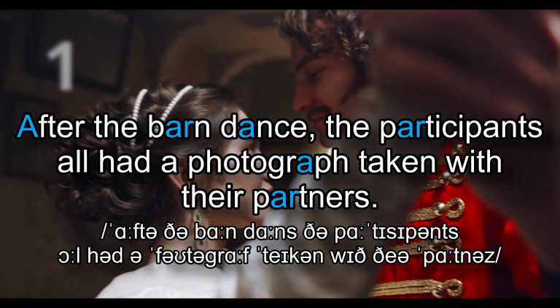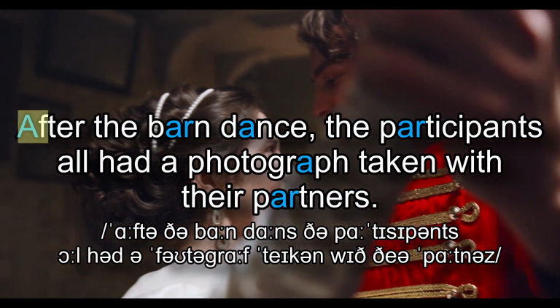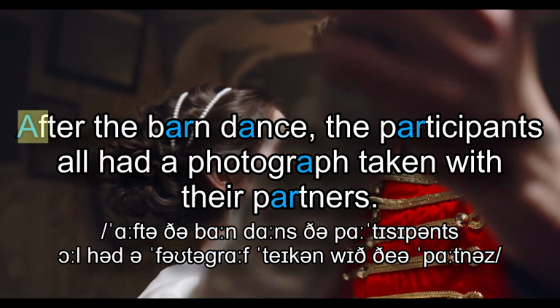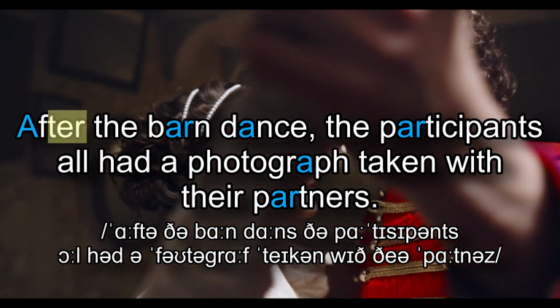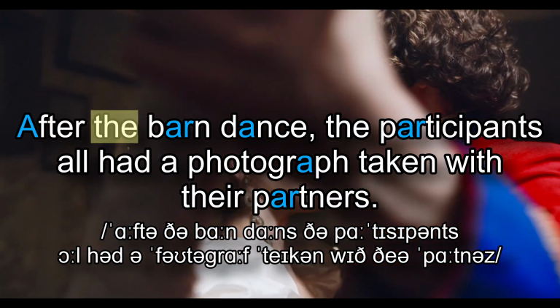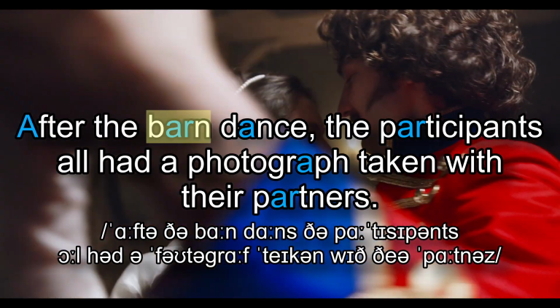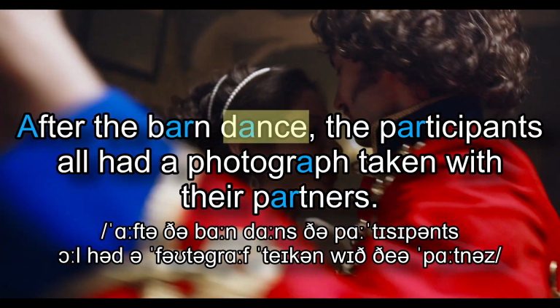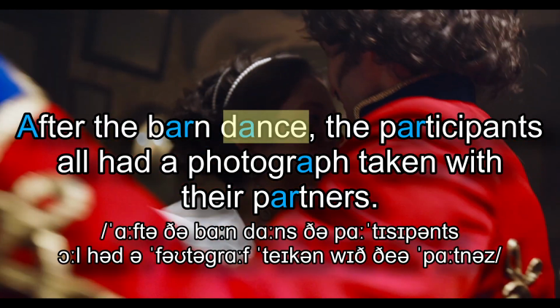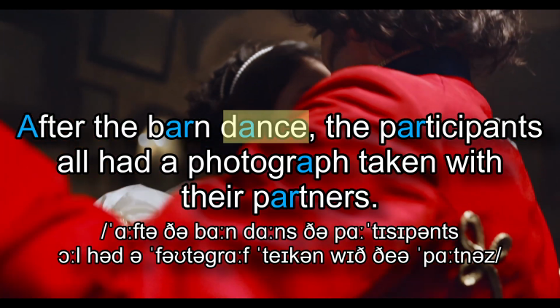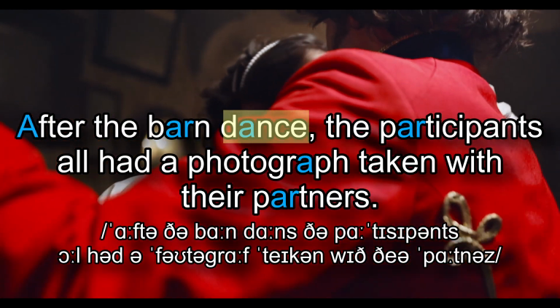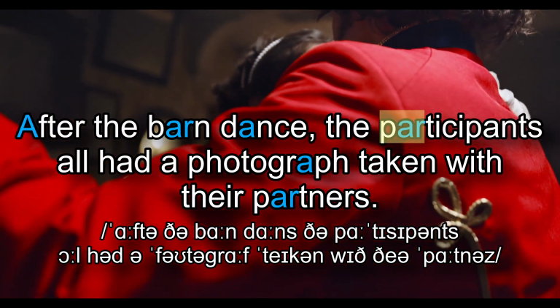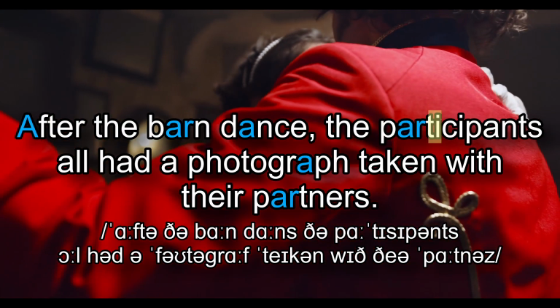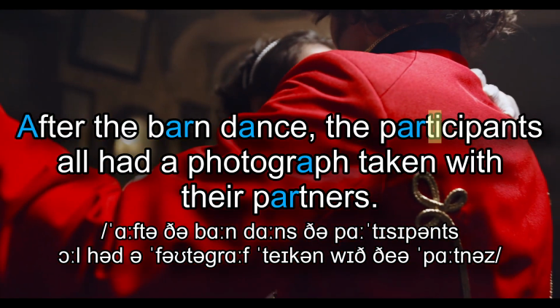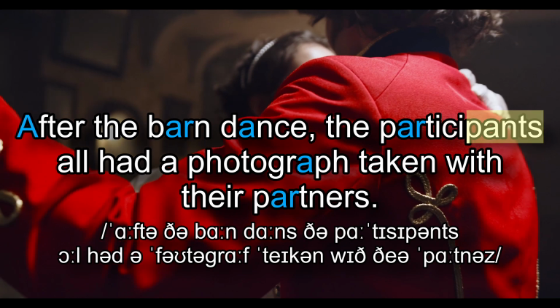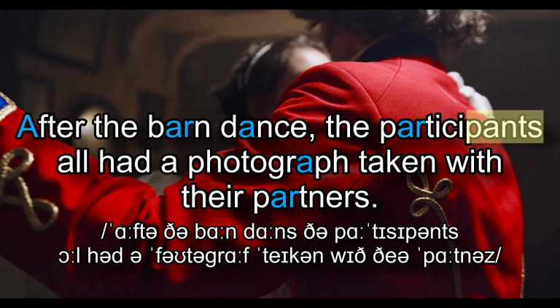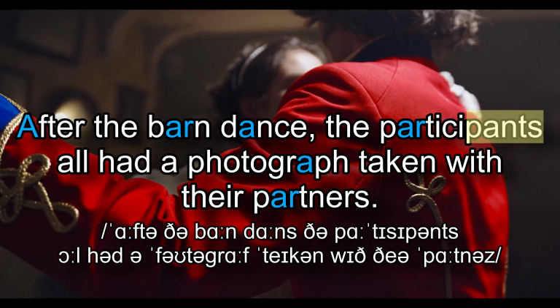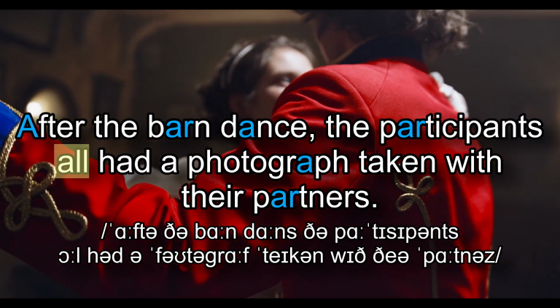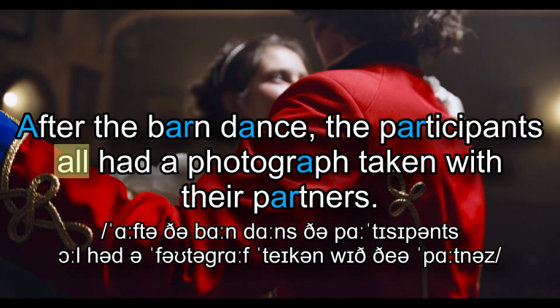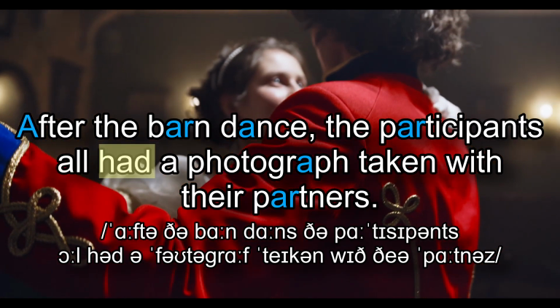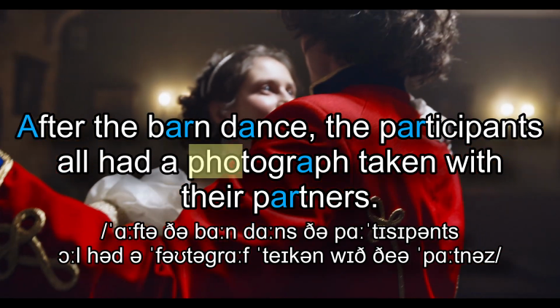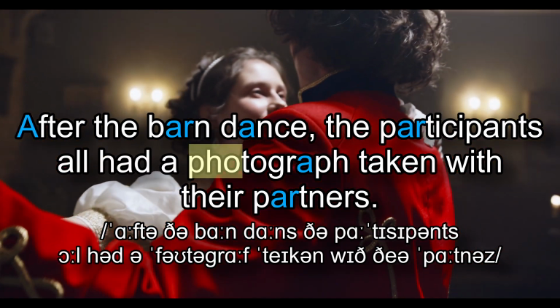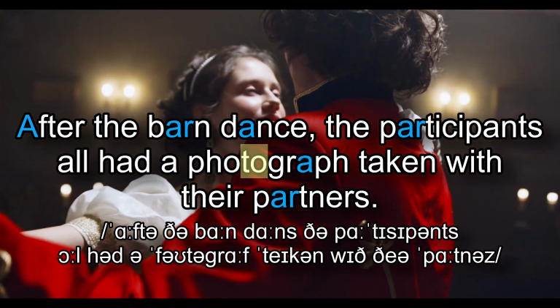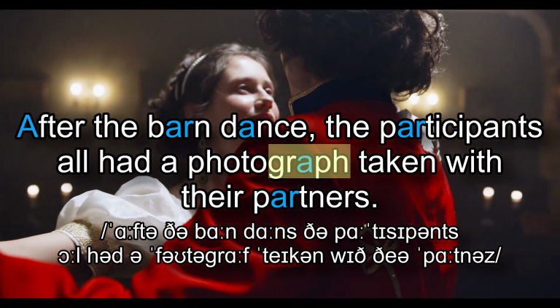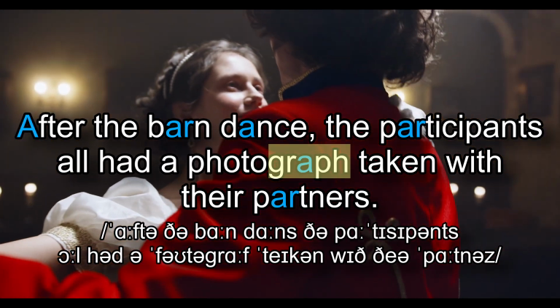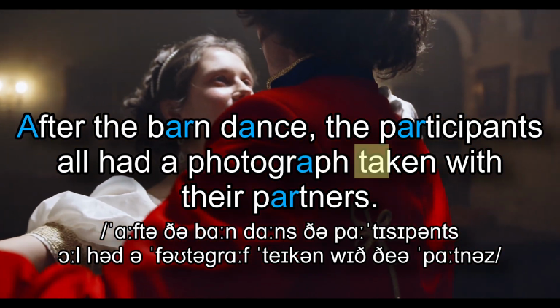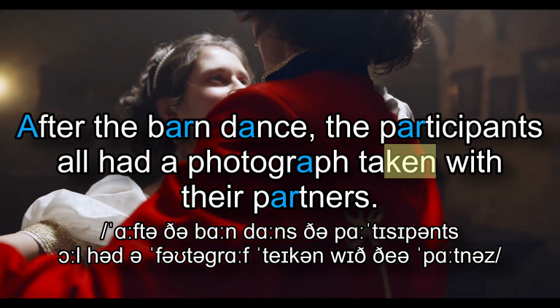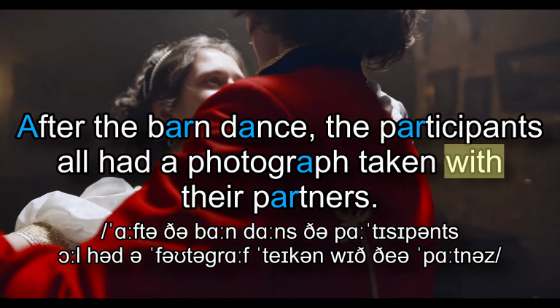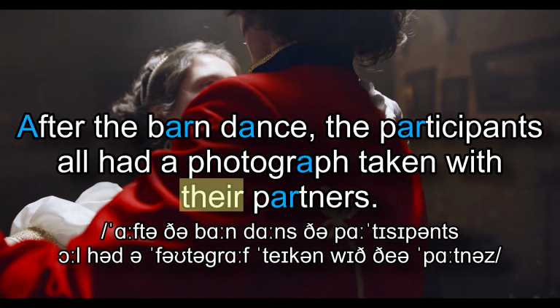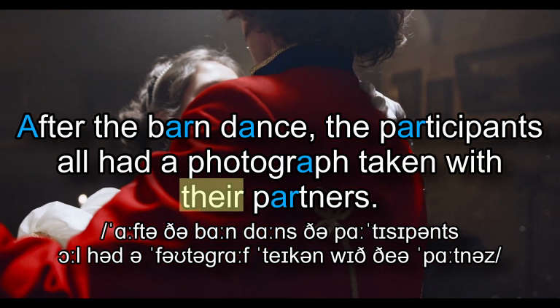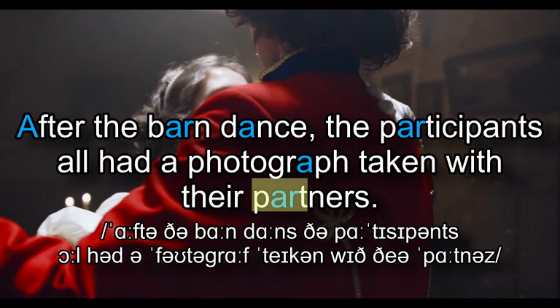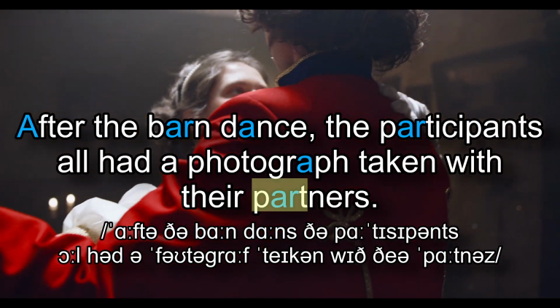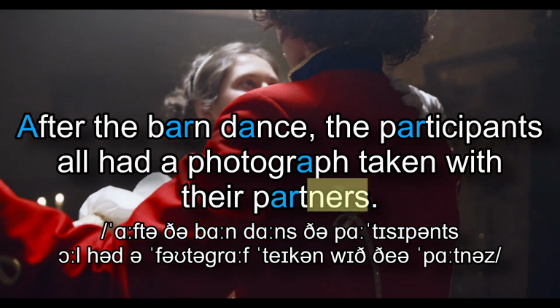After the barn dance, the participants all had a photograph taken with their partners.